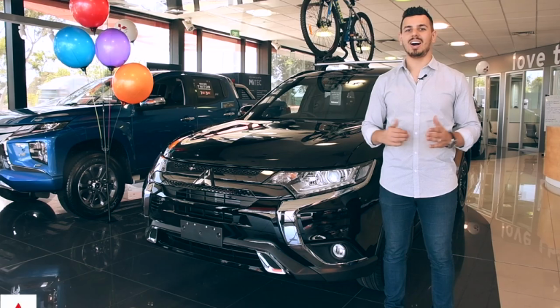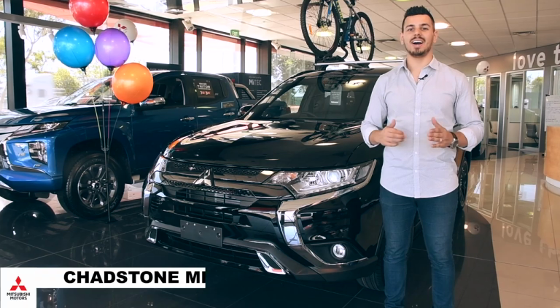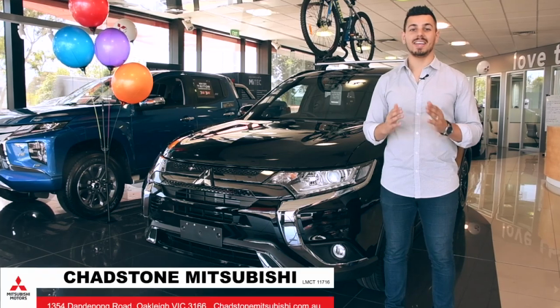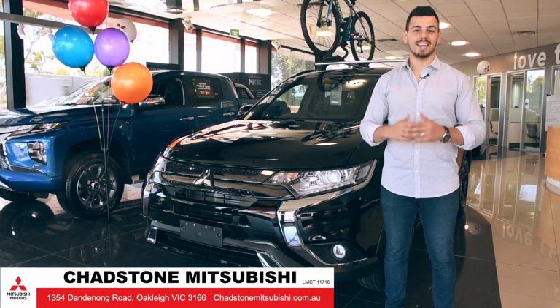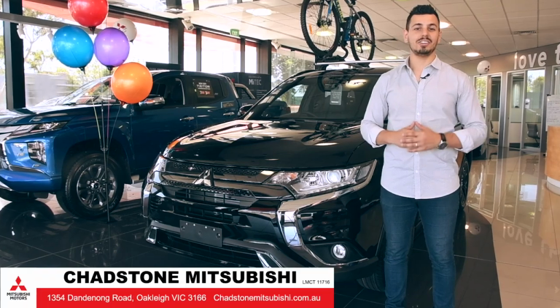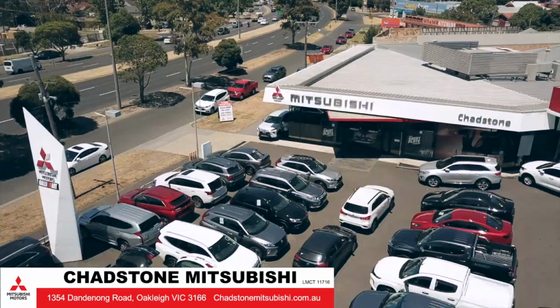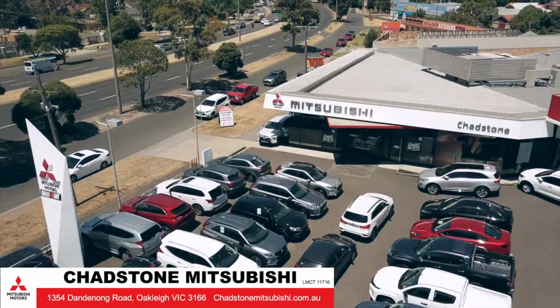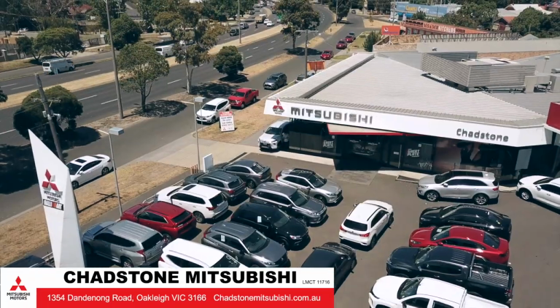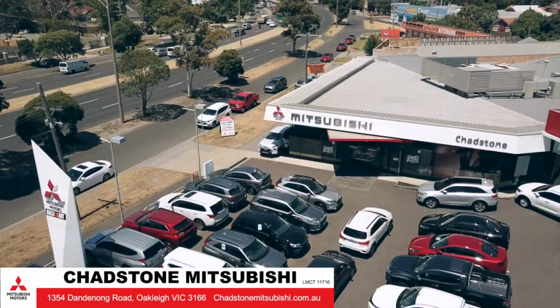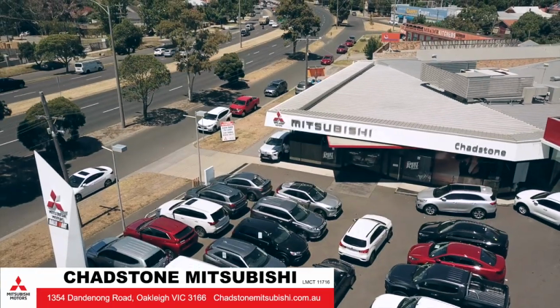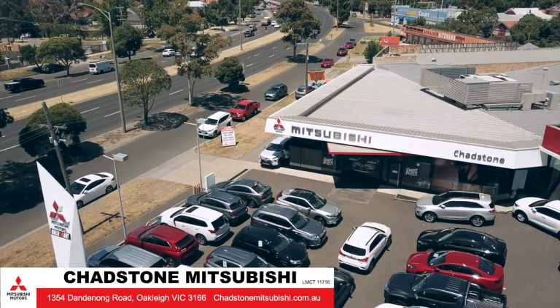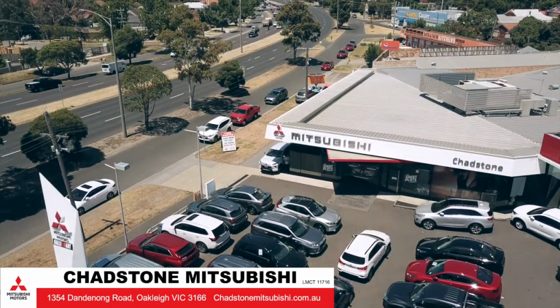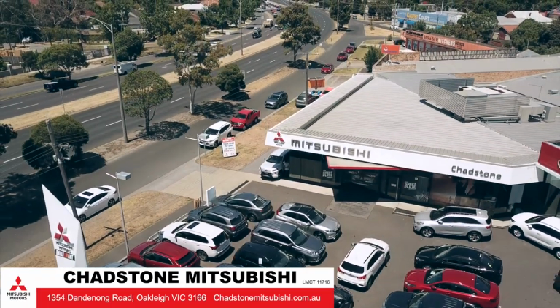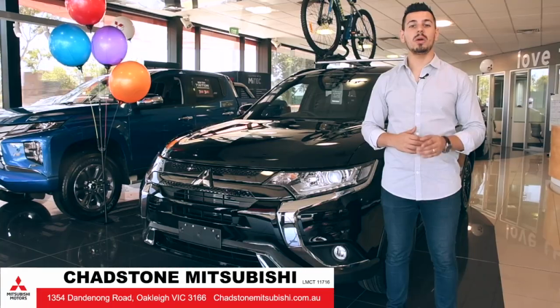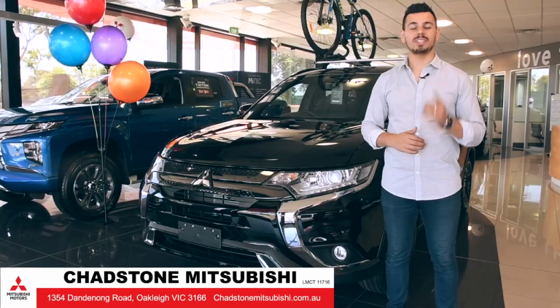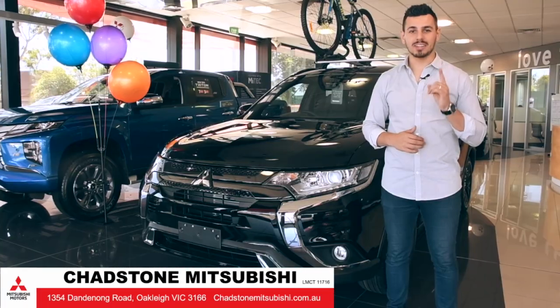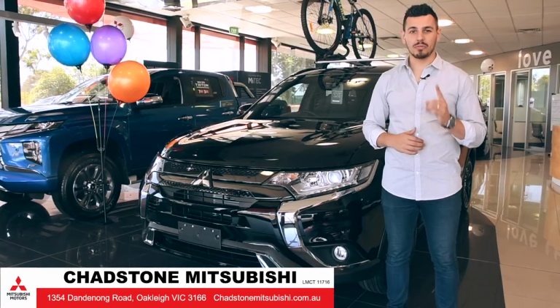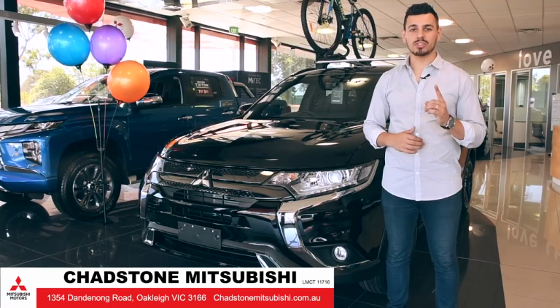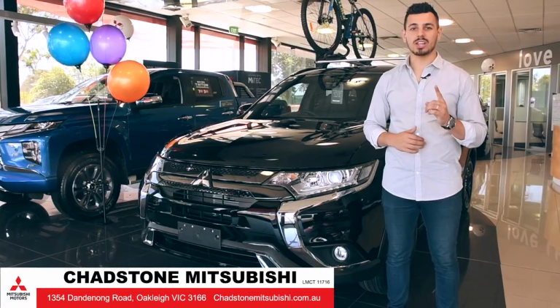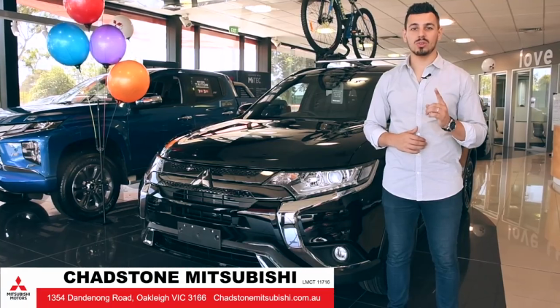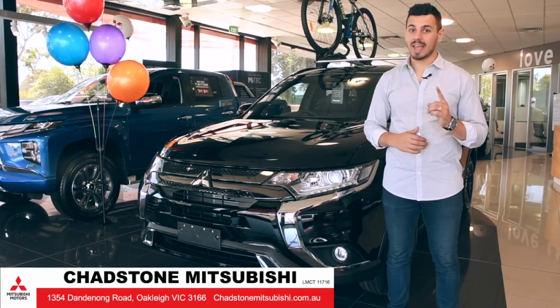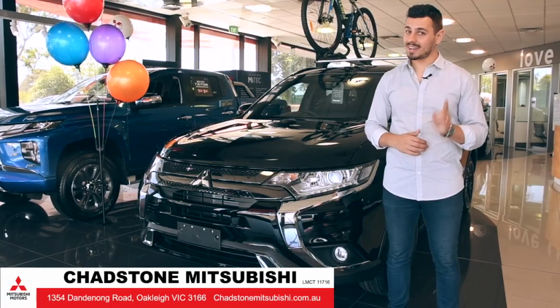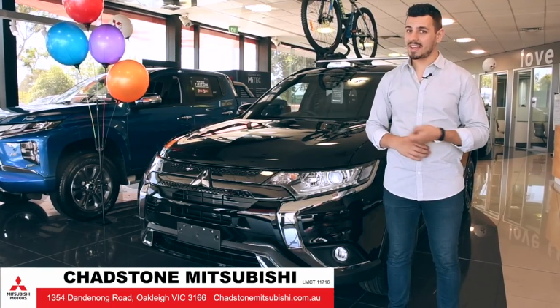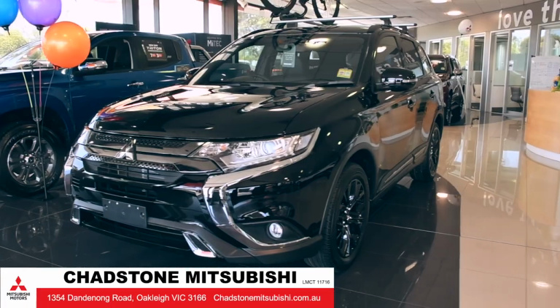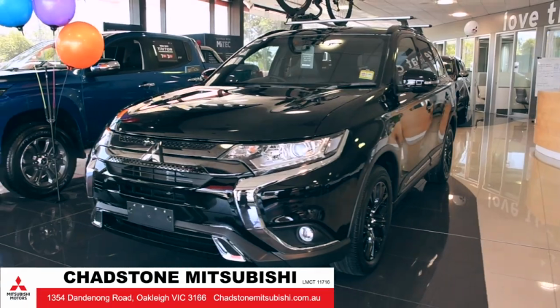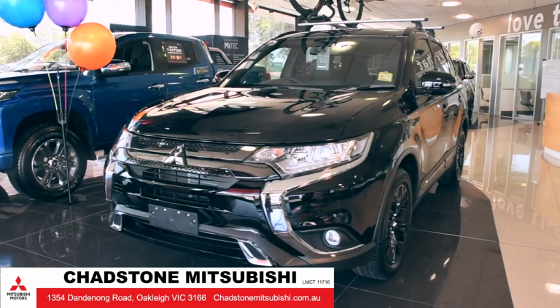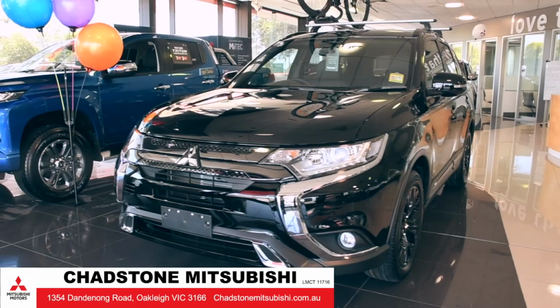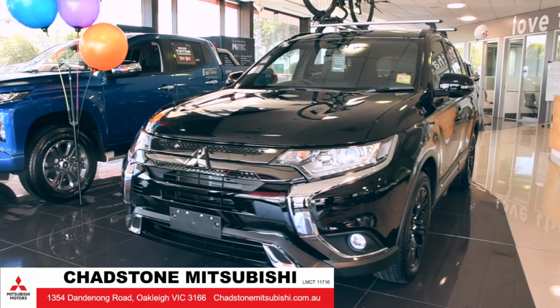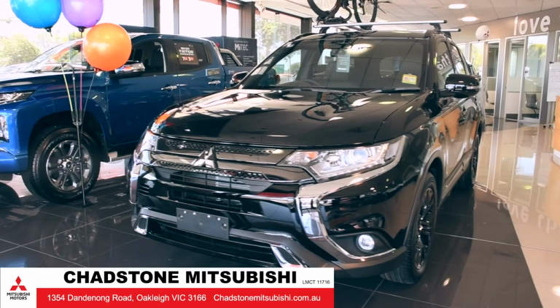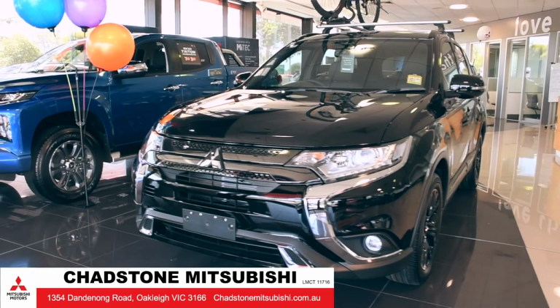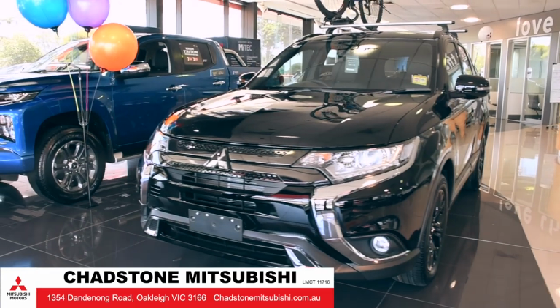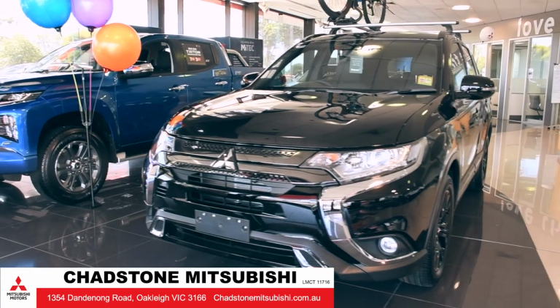Hi, Nando here at Chadston Mitsubishi and today we're taking a first class look at the Mitsubishi Outlander Black Edition.